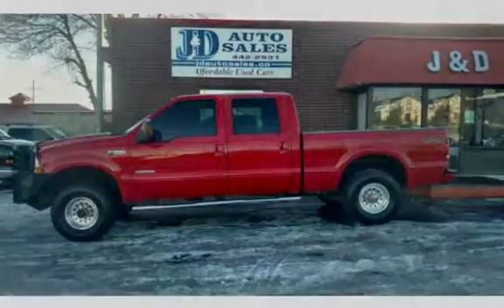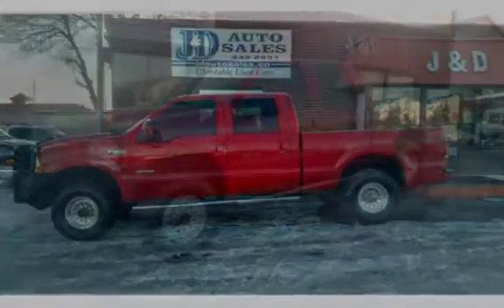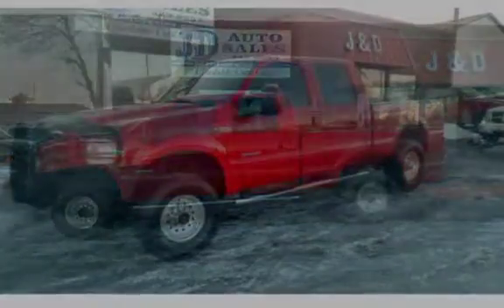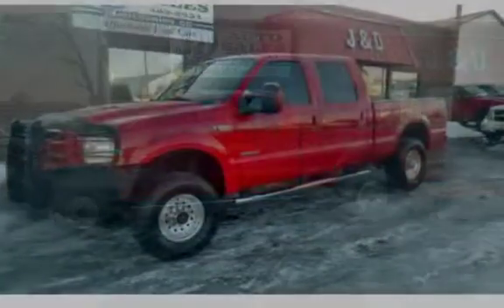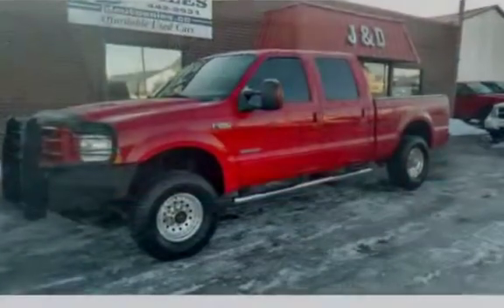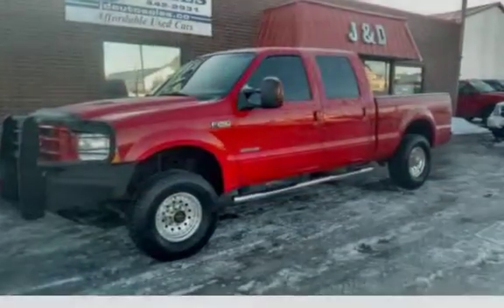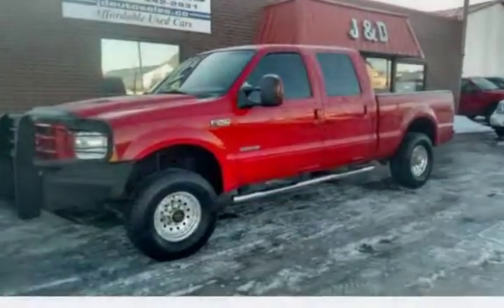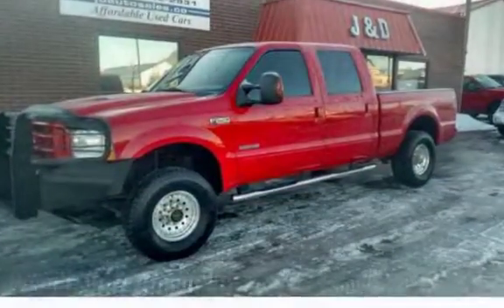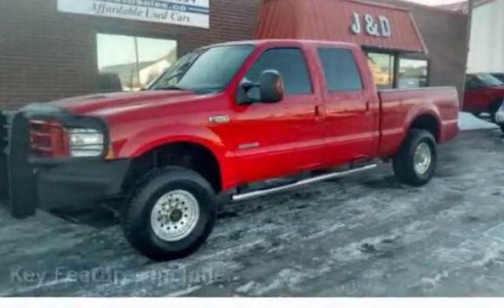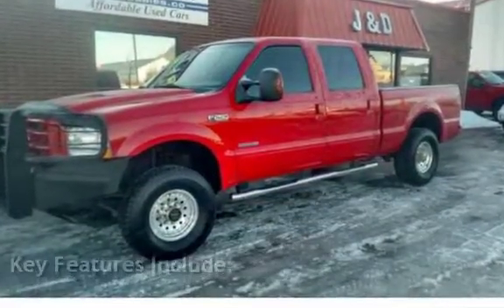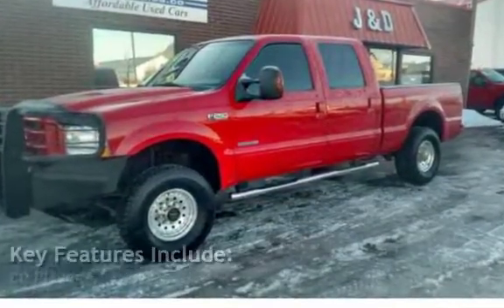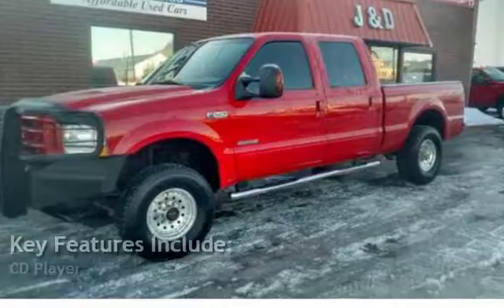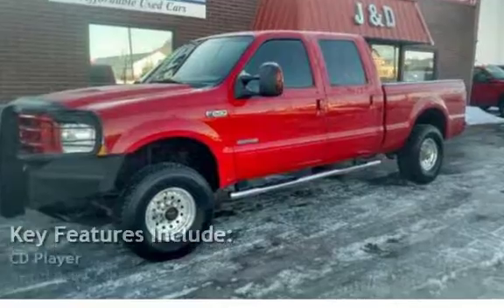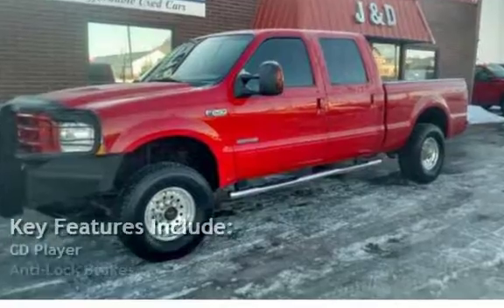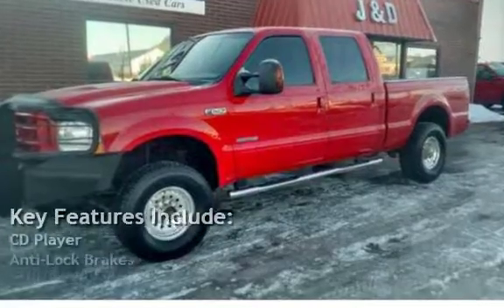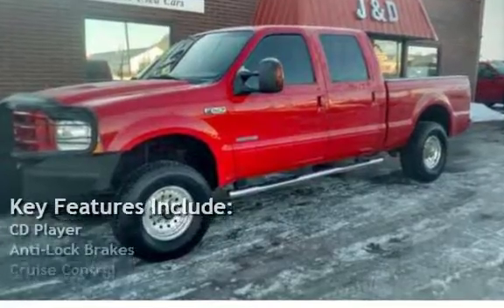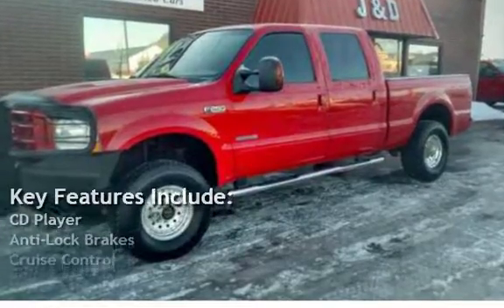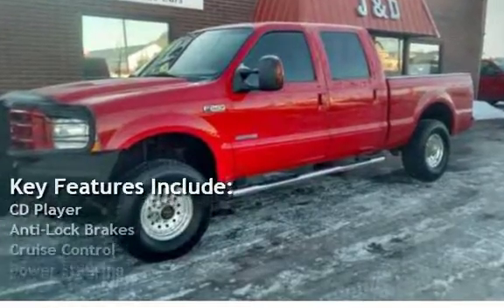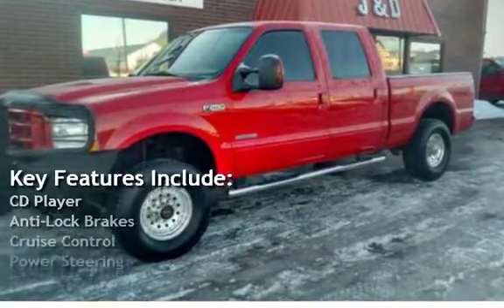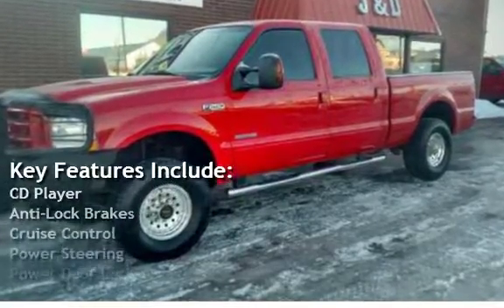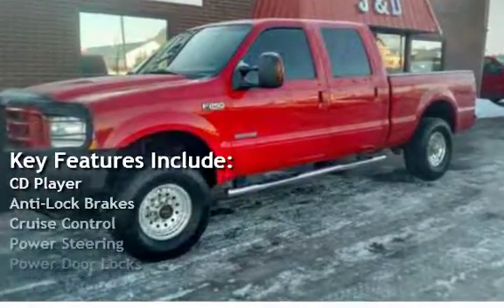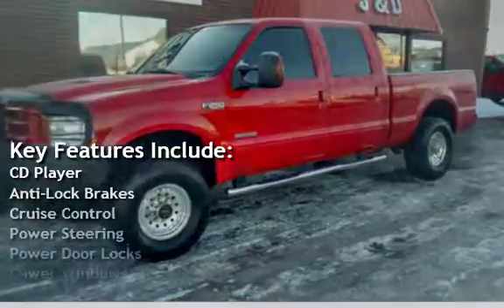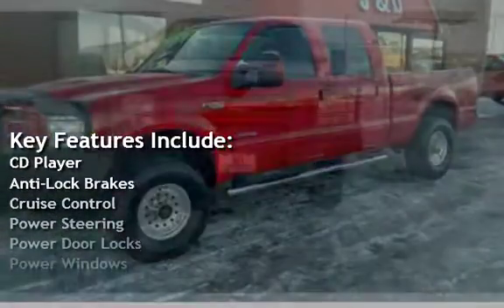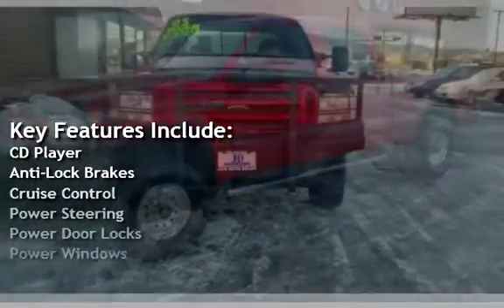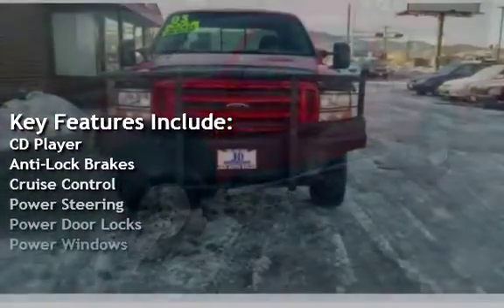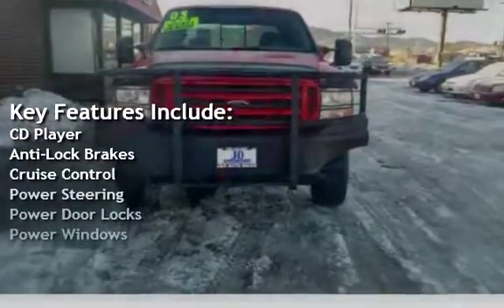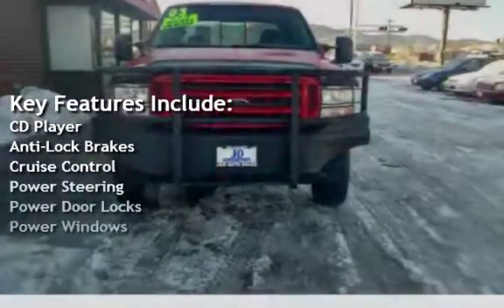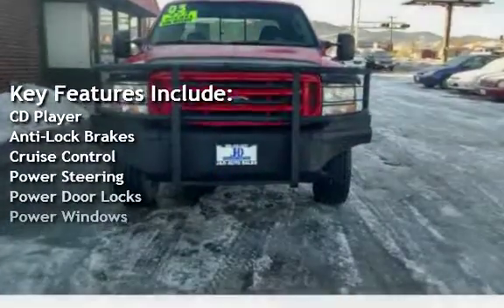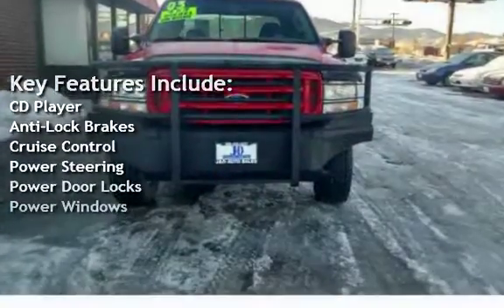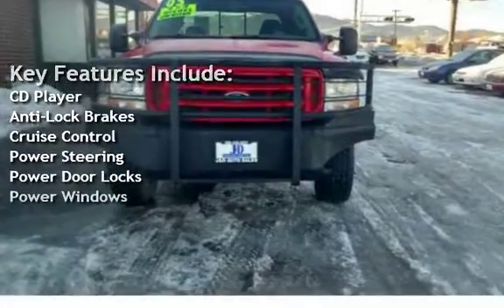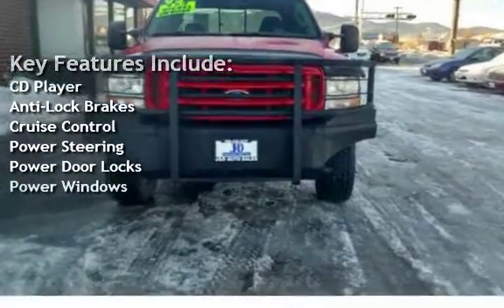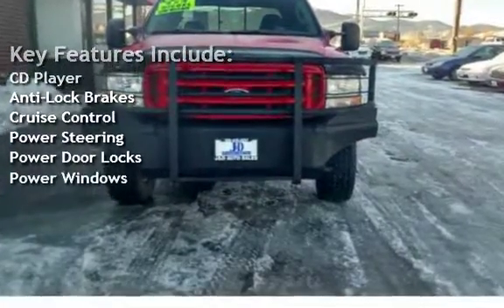Key features include: CD player, anti-lock brakes, cruise control, power steering, power door locks, and power windows.